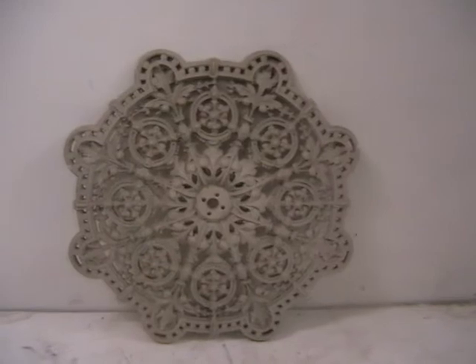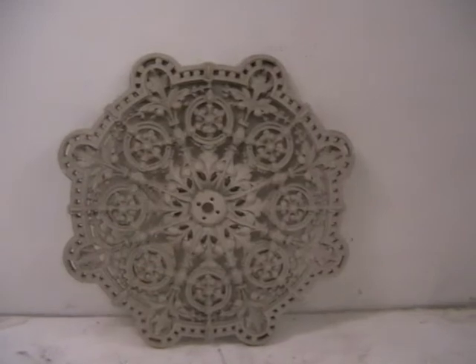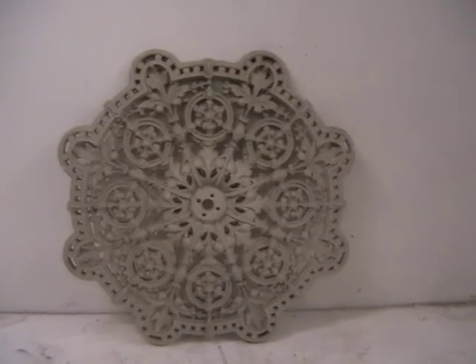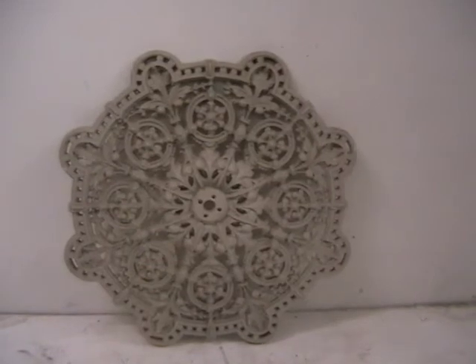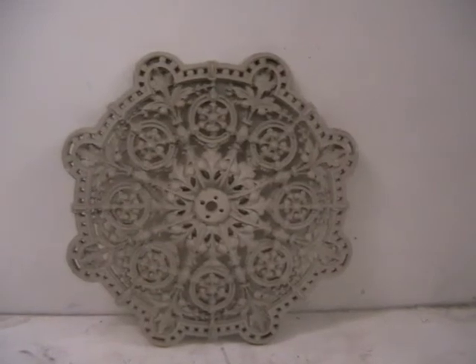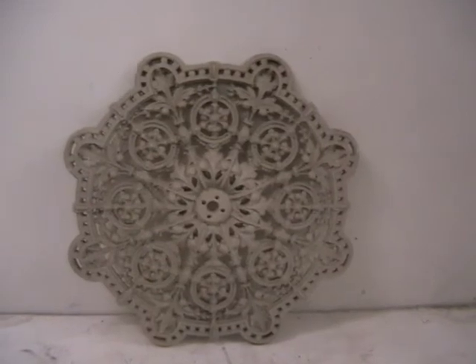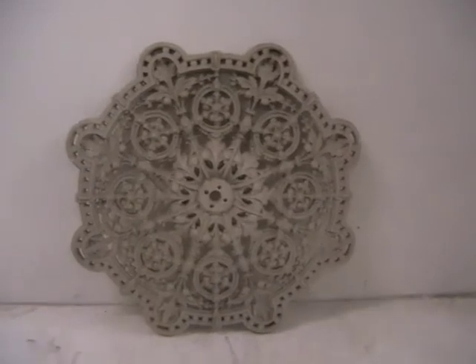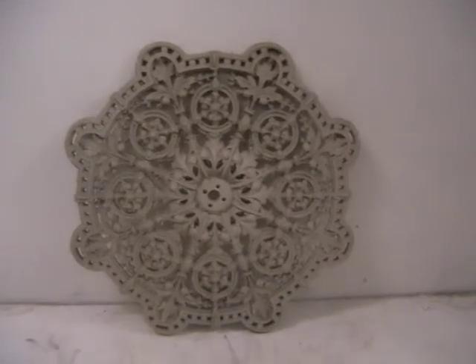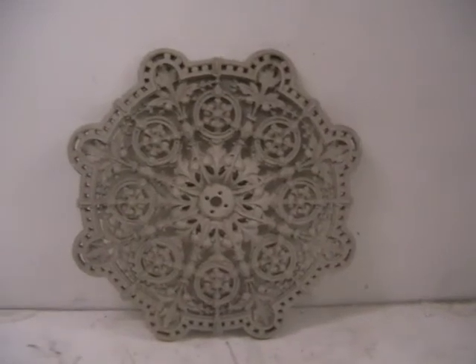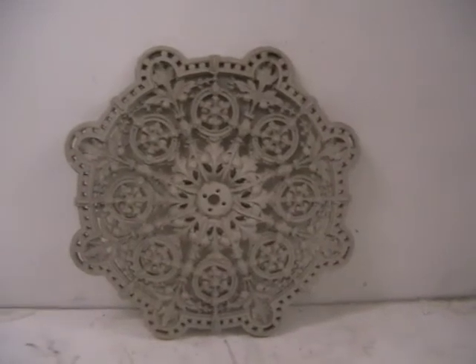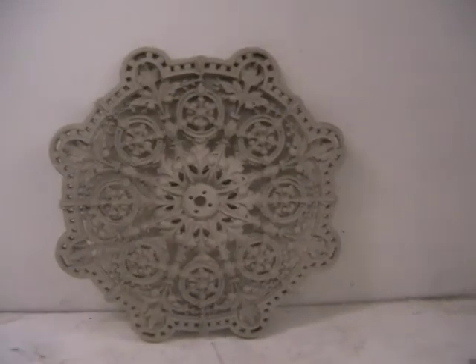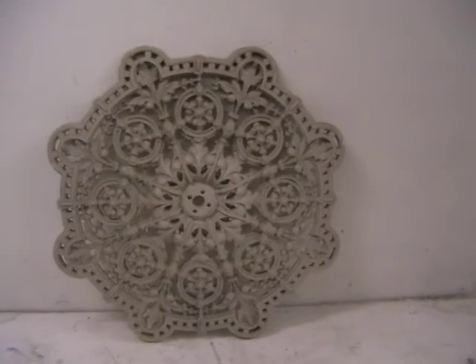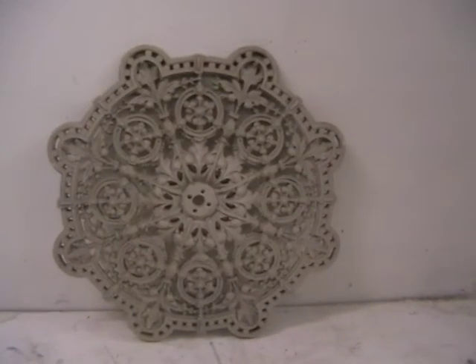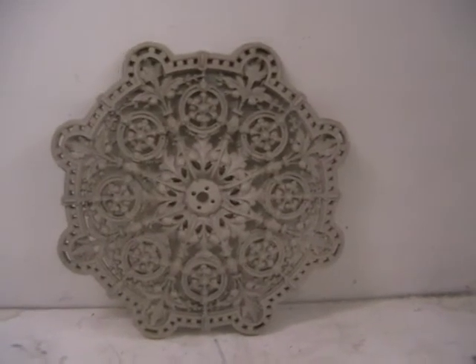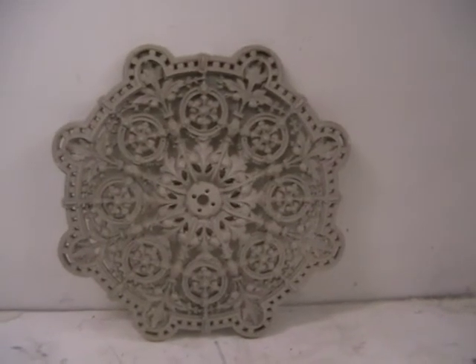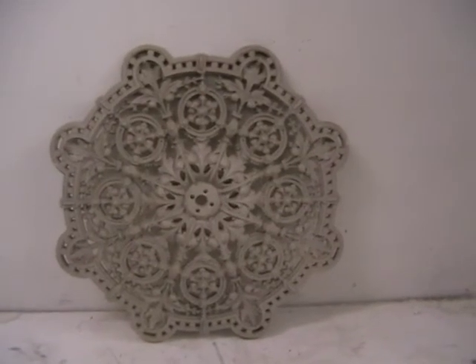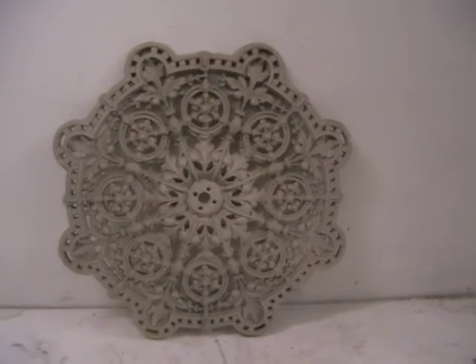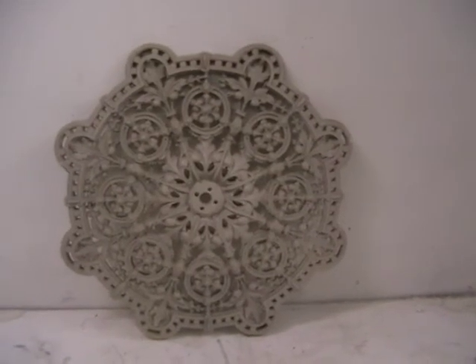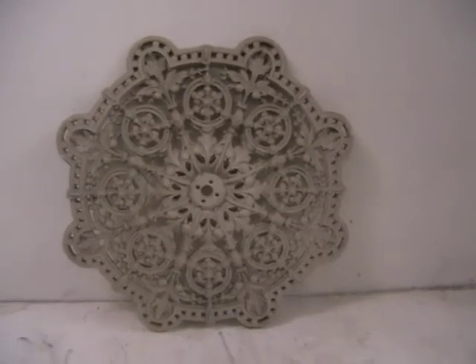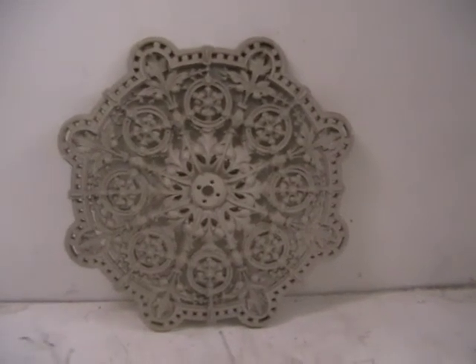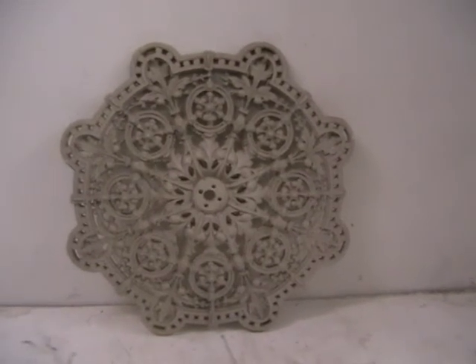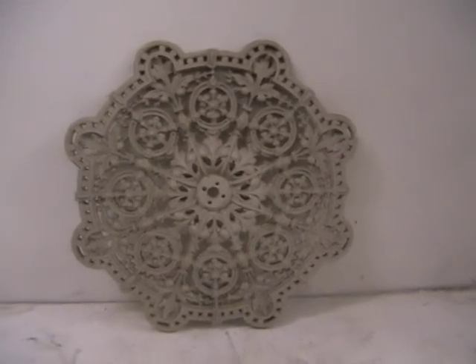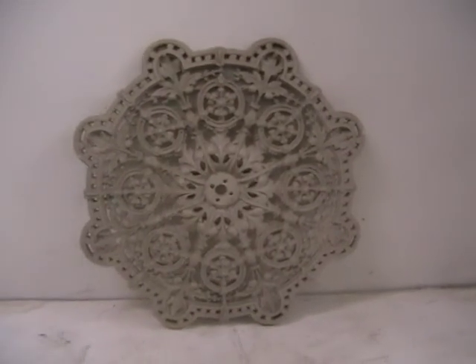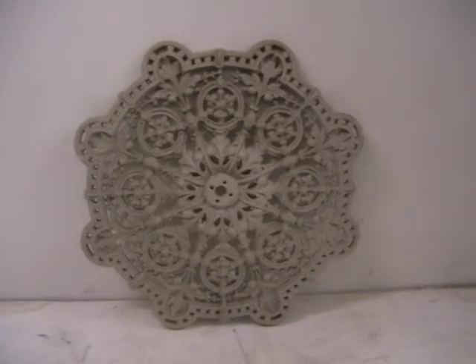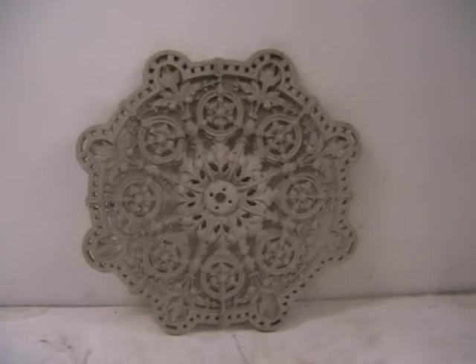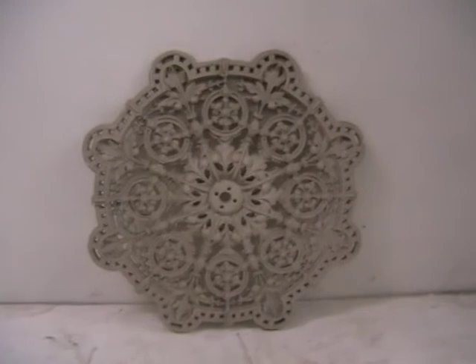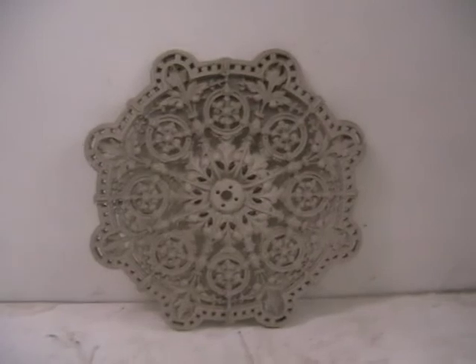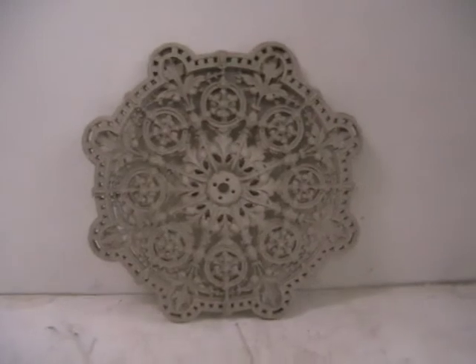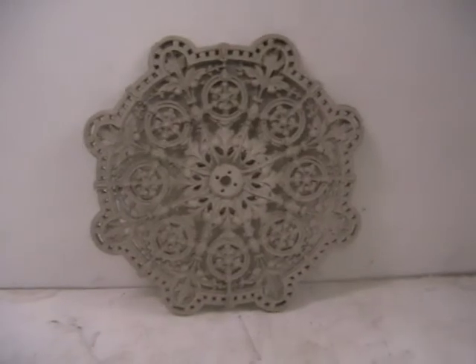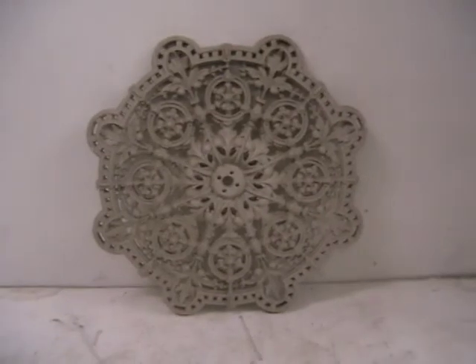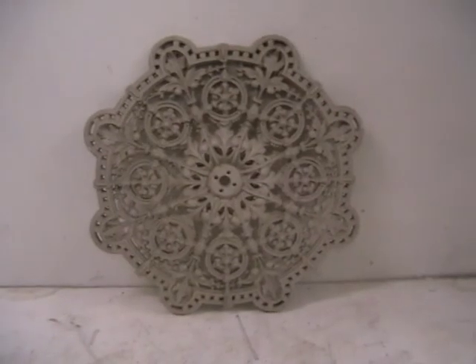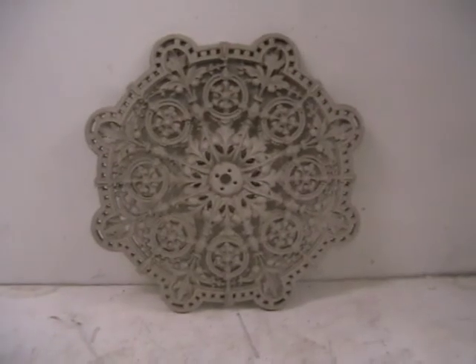You could hang a very, very nice light from the centre of that. Okay, thank you for looking.